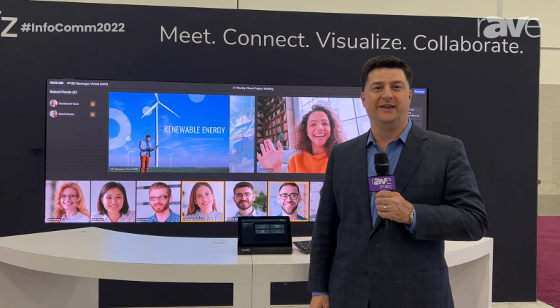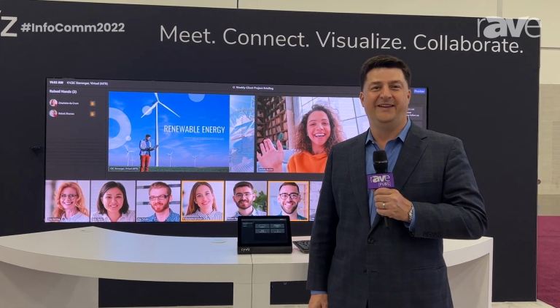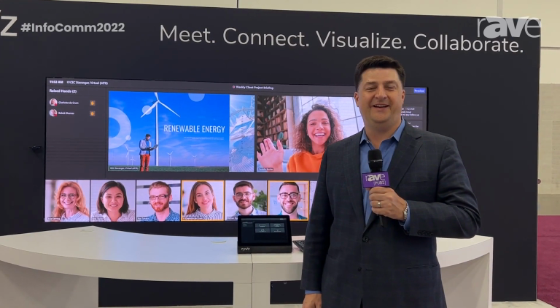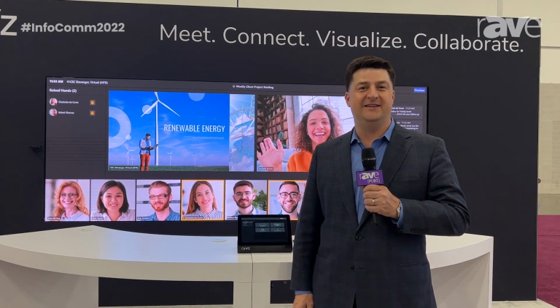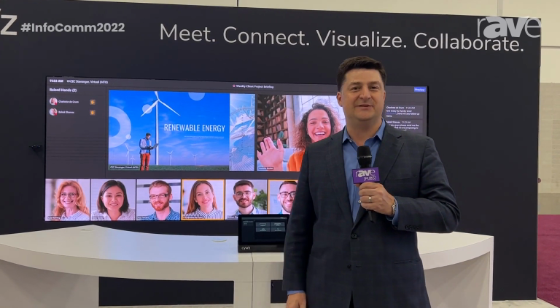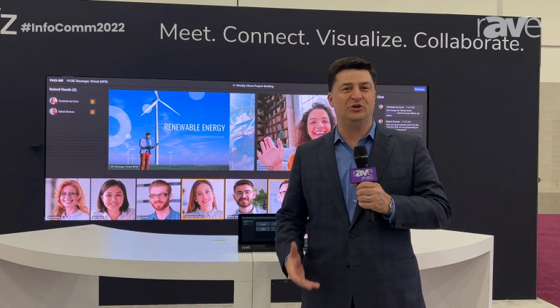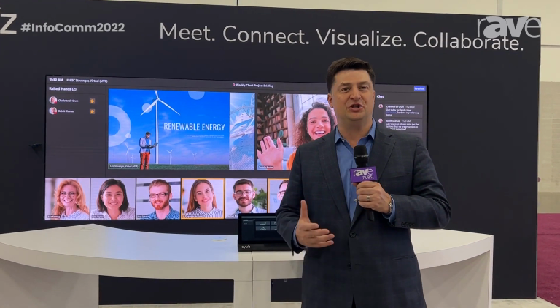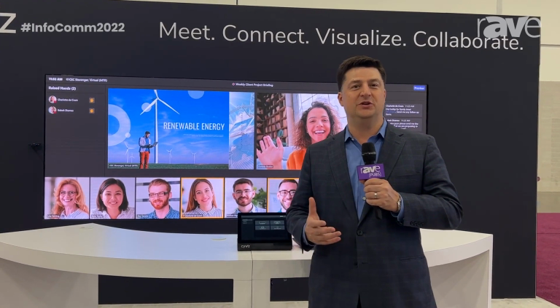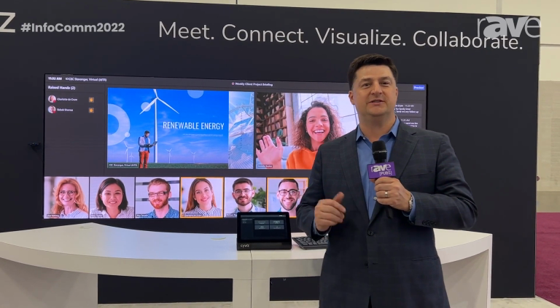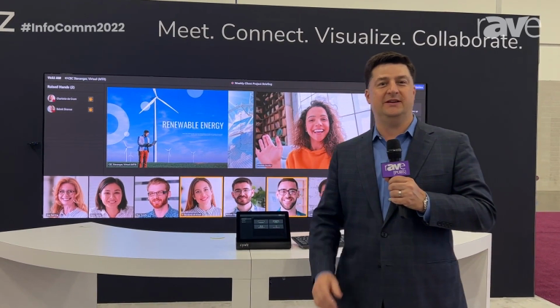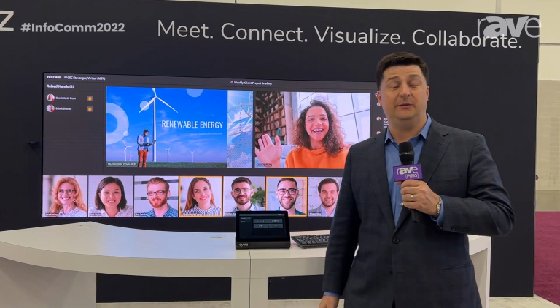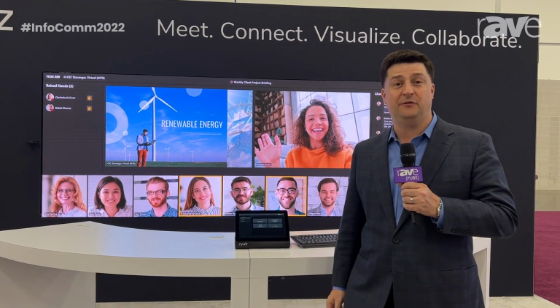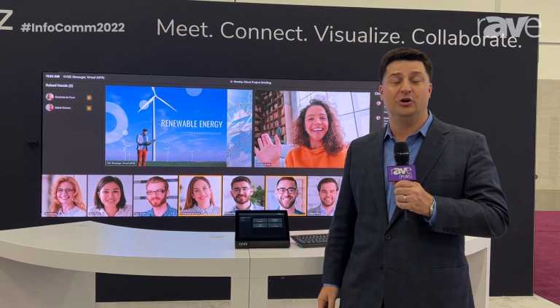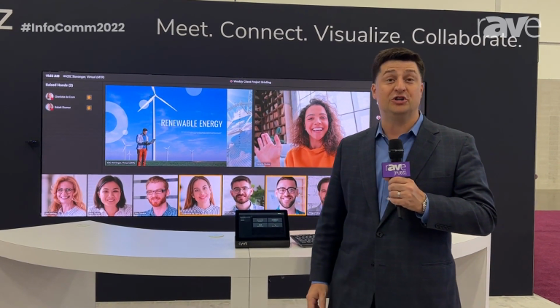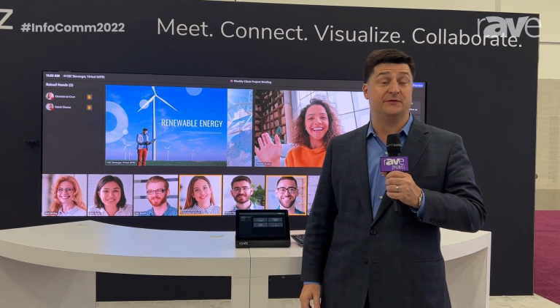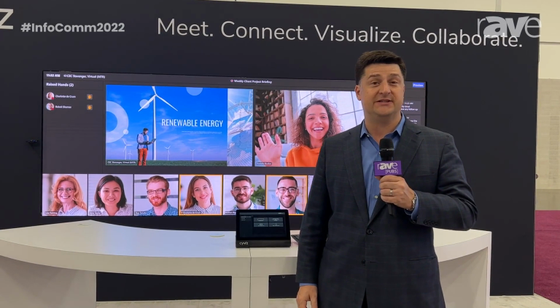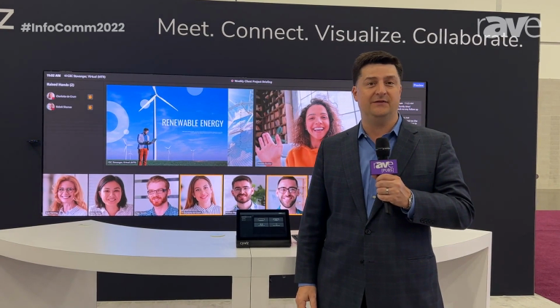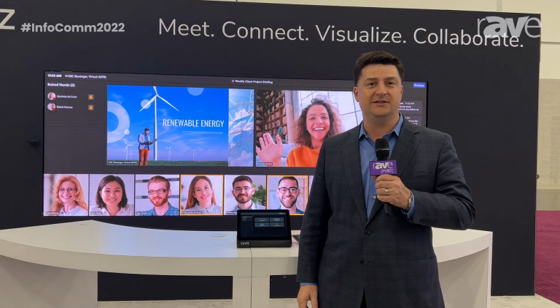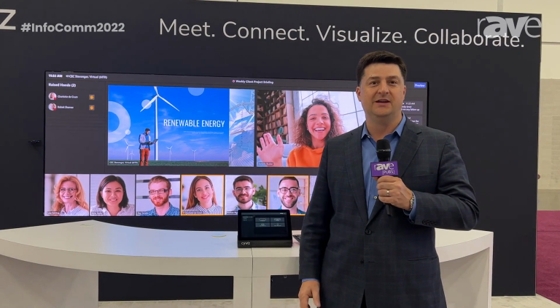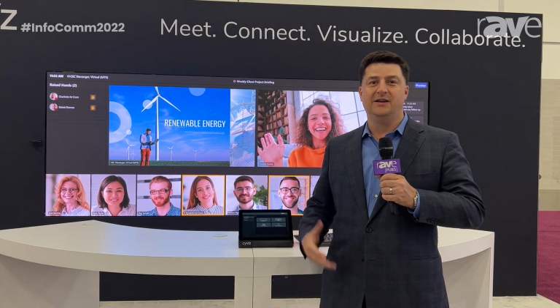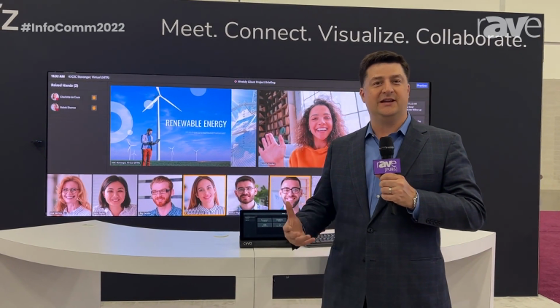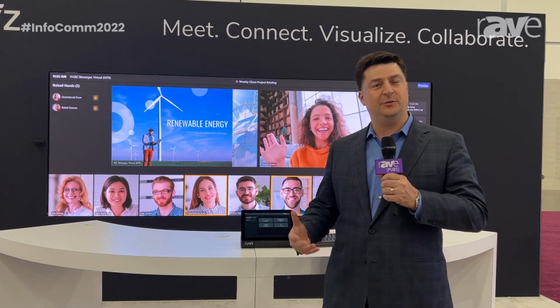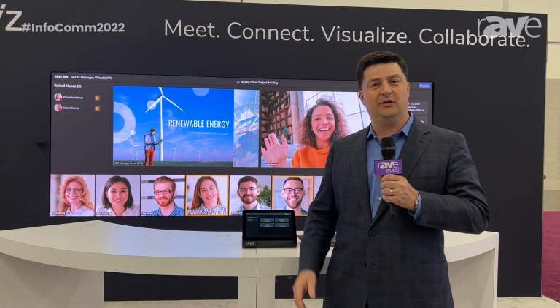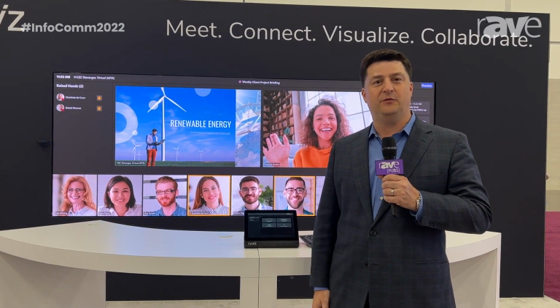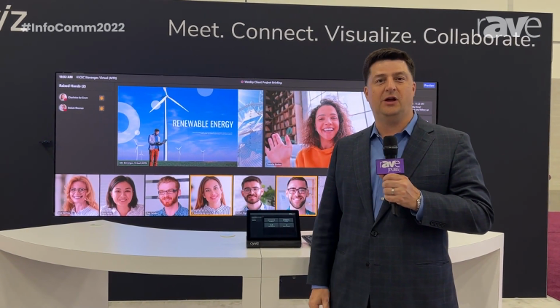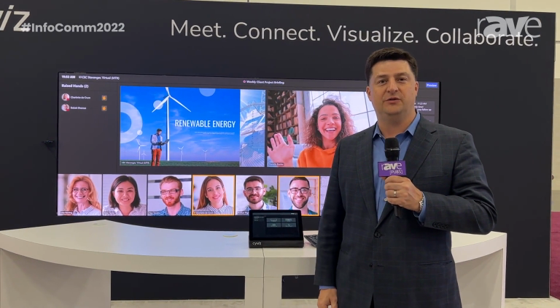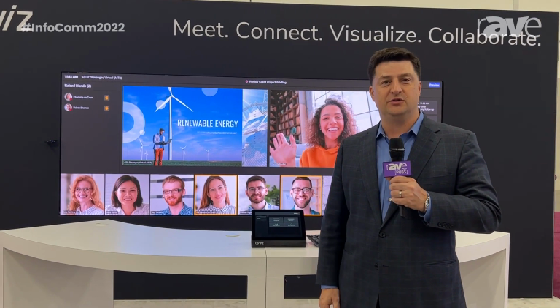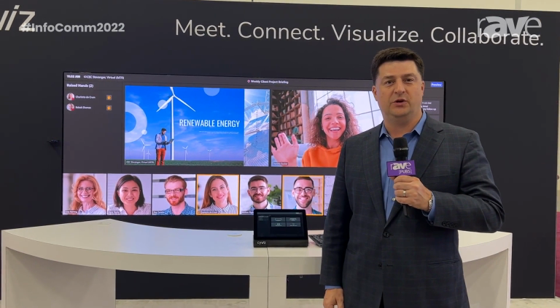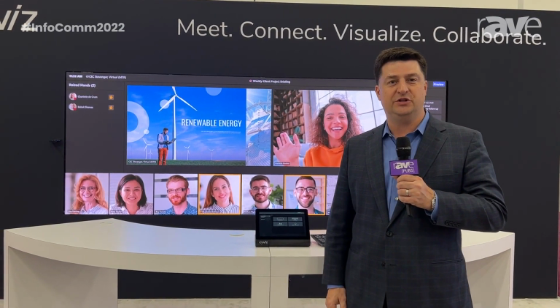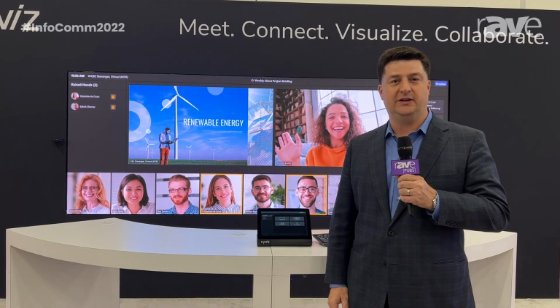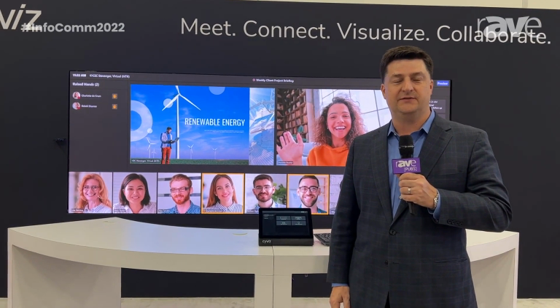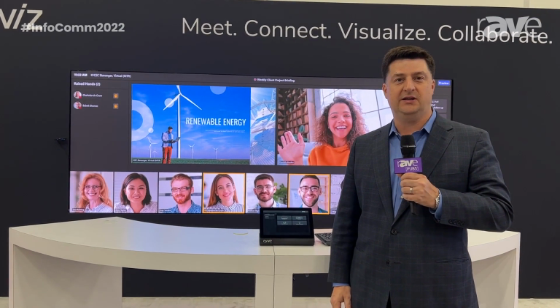Hi, this is Peter Stewart, EVP of Partnerships for Syvis. Excited to be here at Infocom 2022 in Las Vegas.